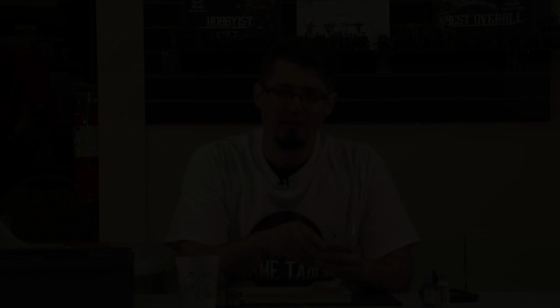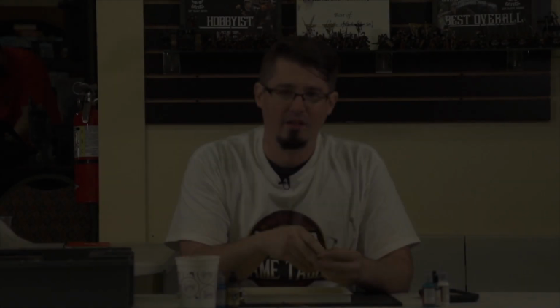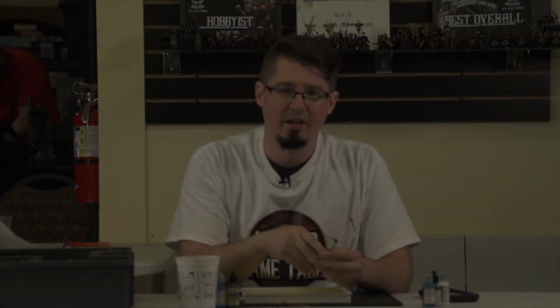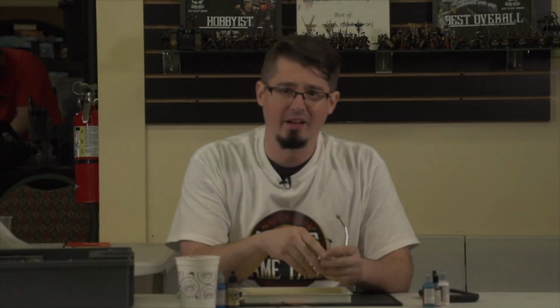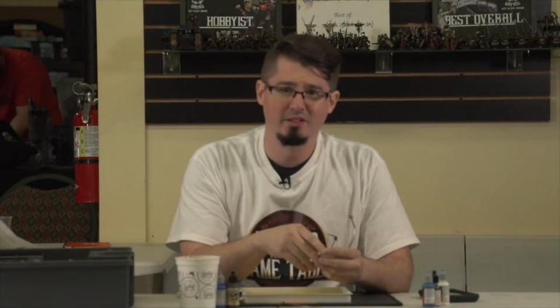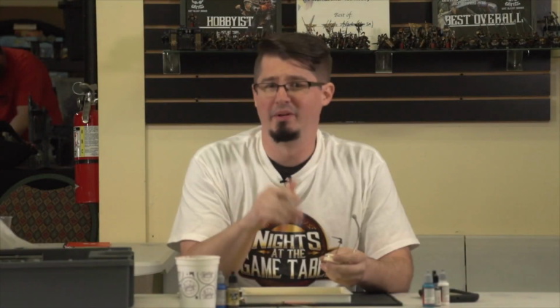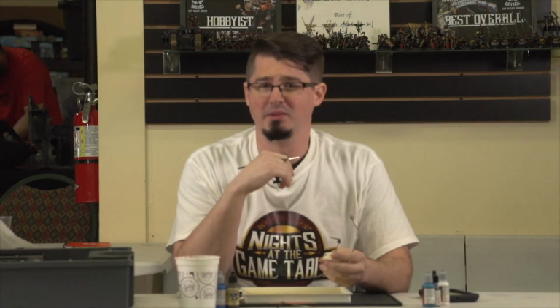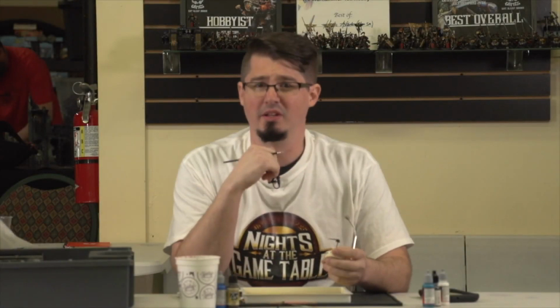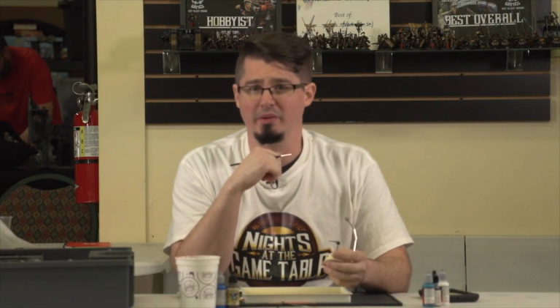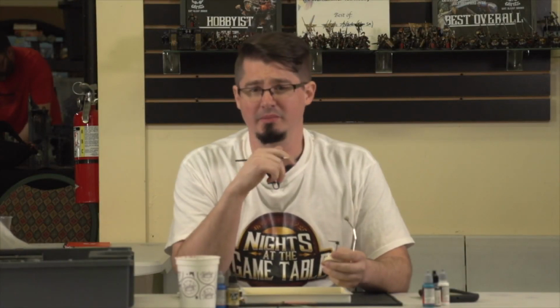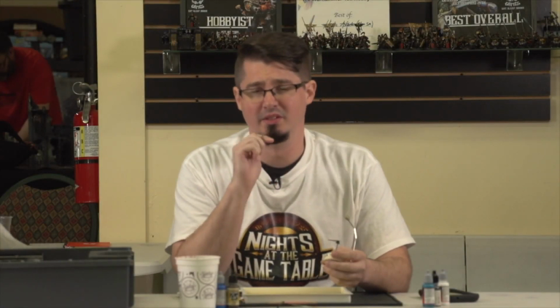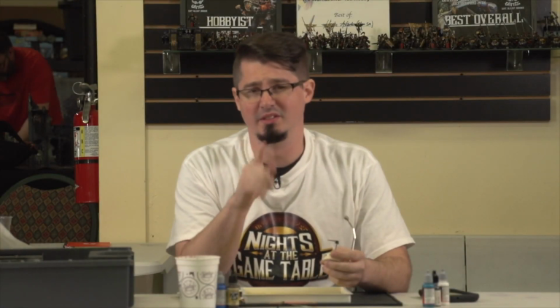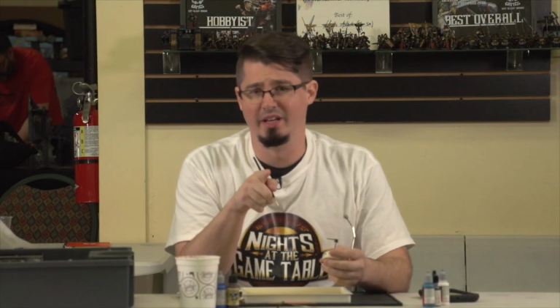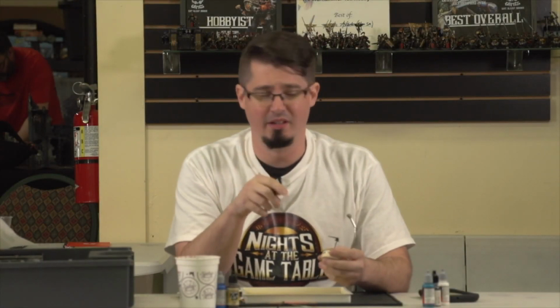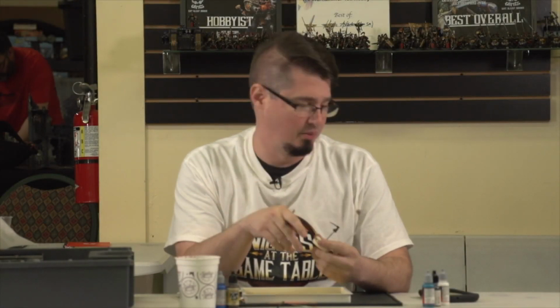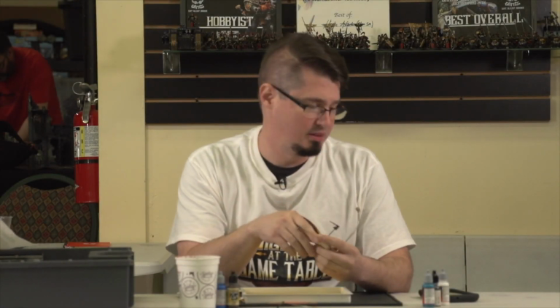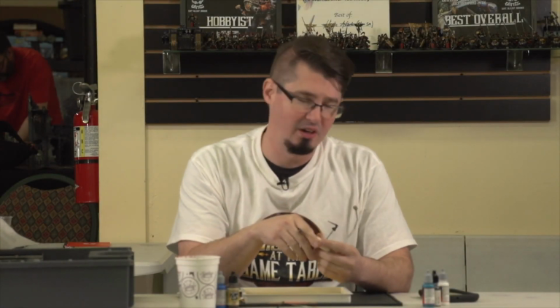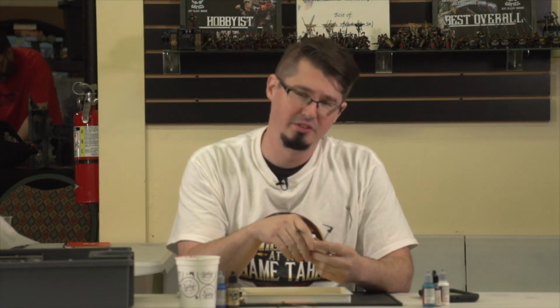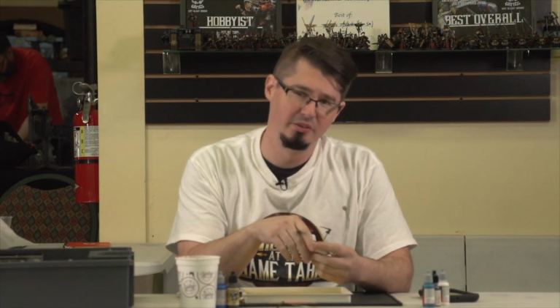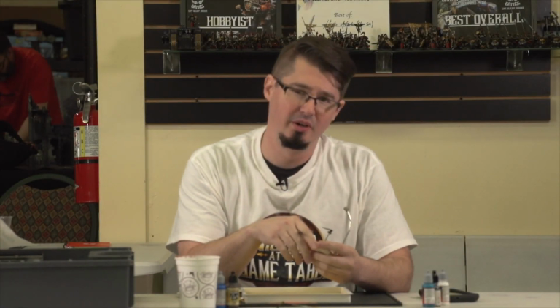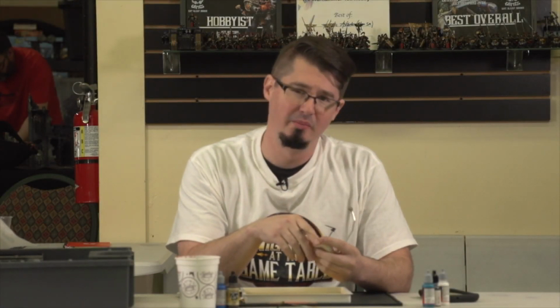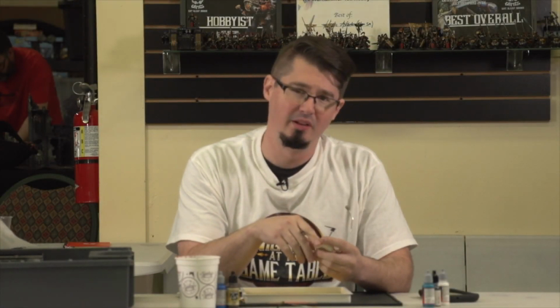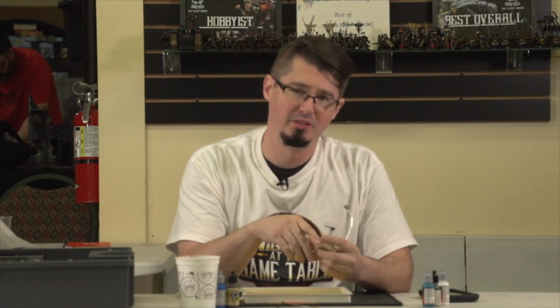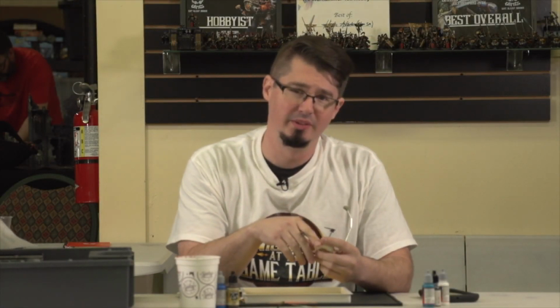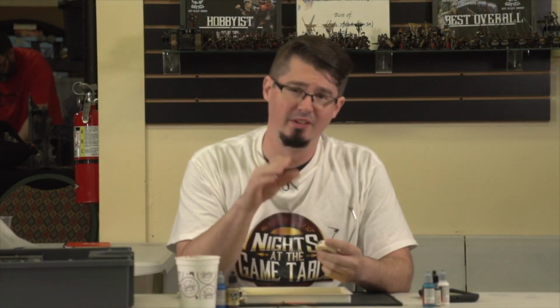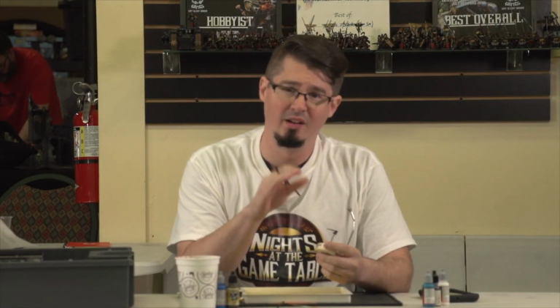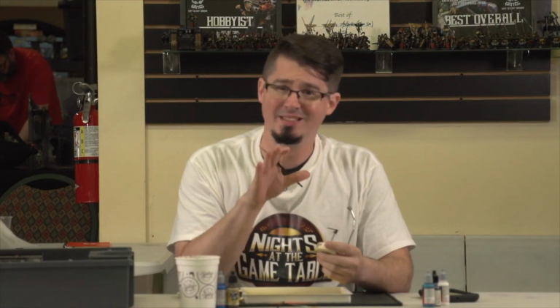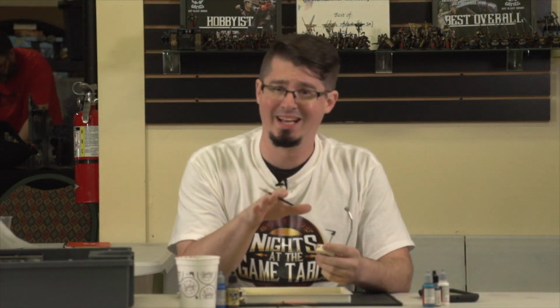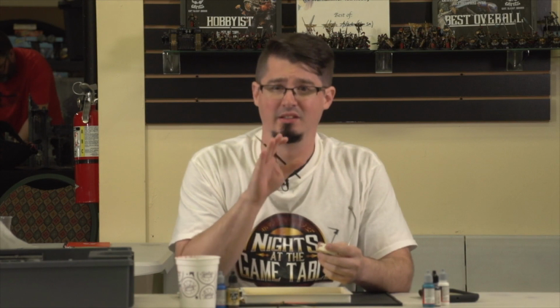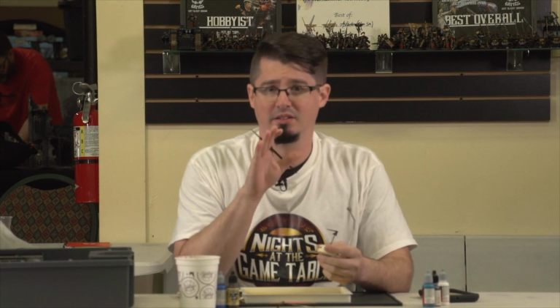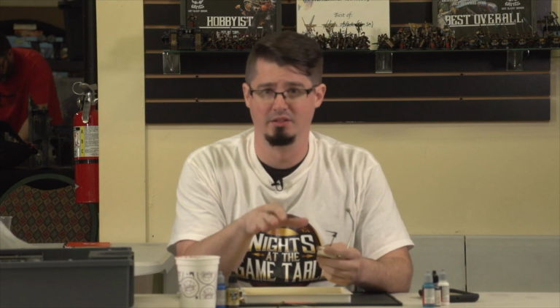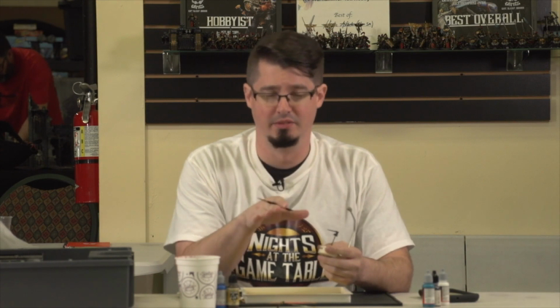Hey guys, my name is Clay Williams and today I want to talk to you about doing non-metallic silver.